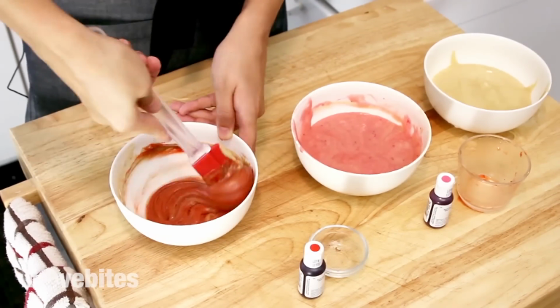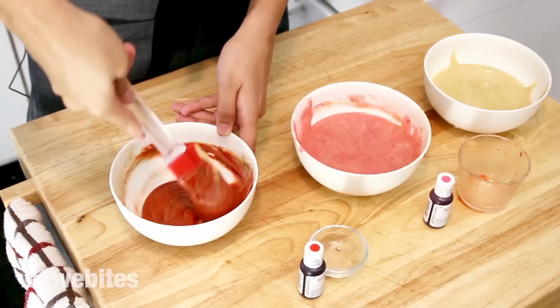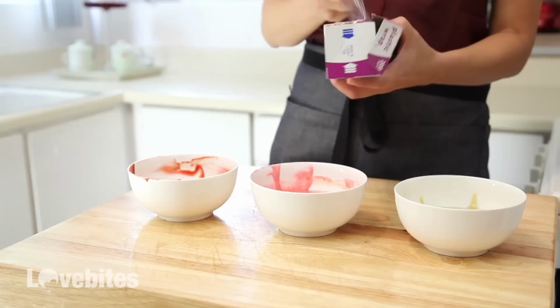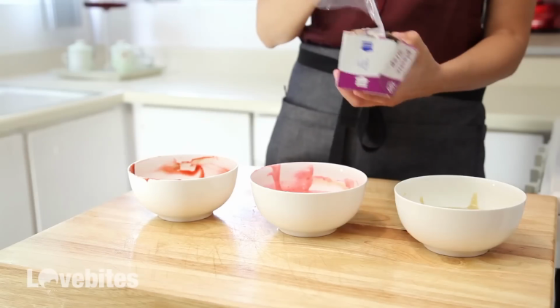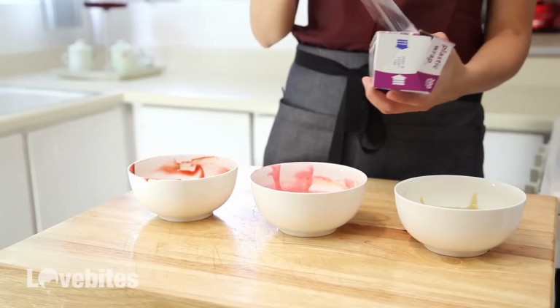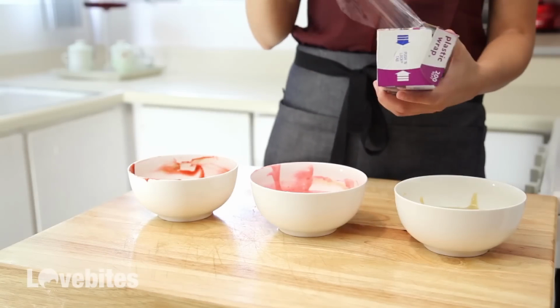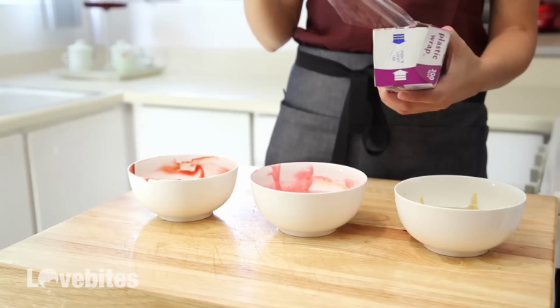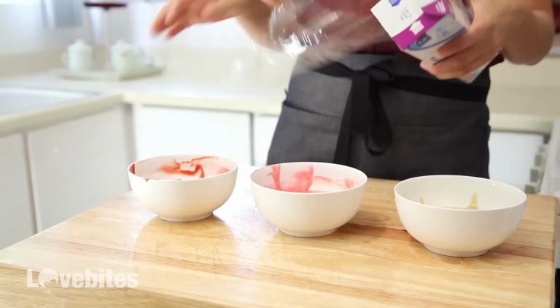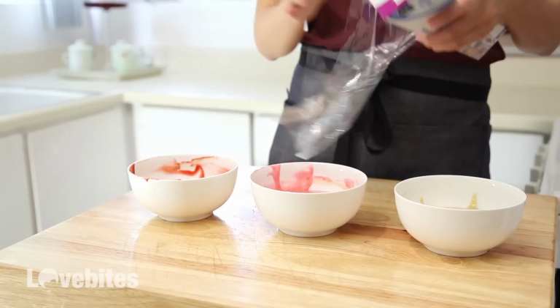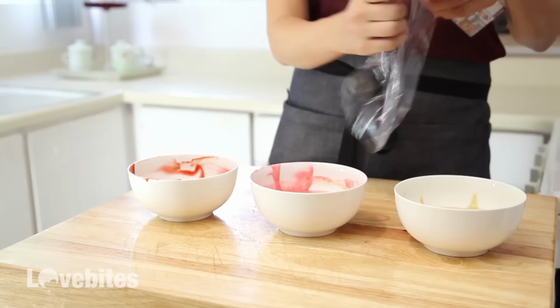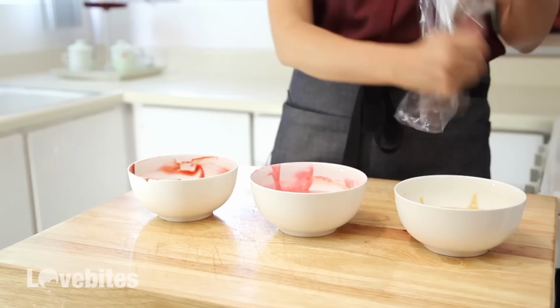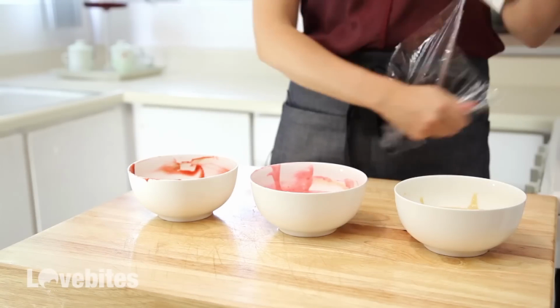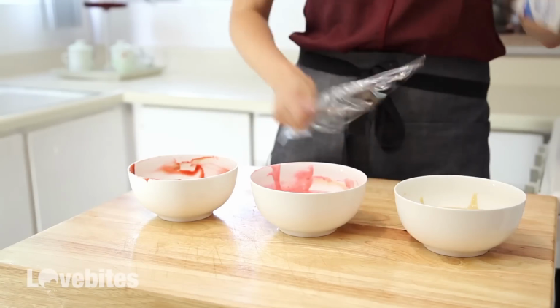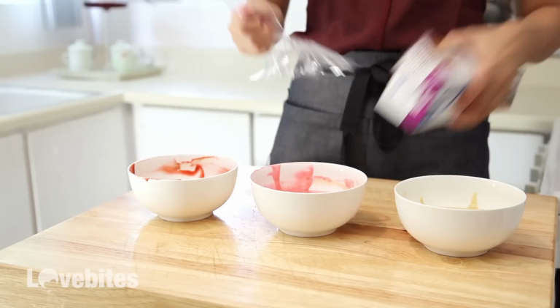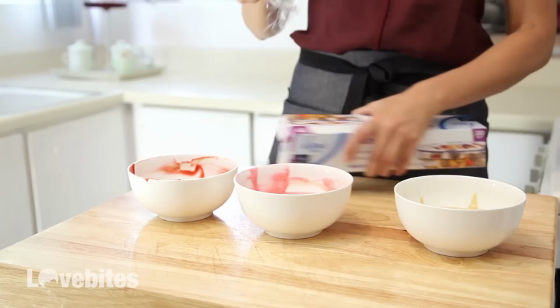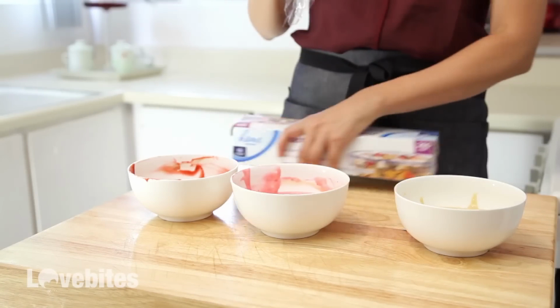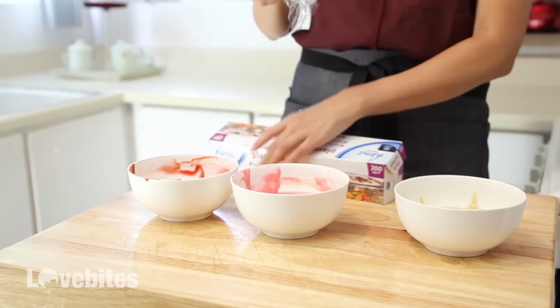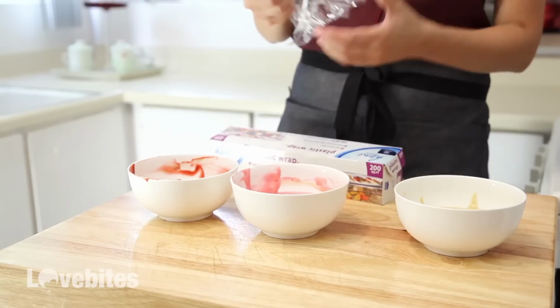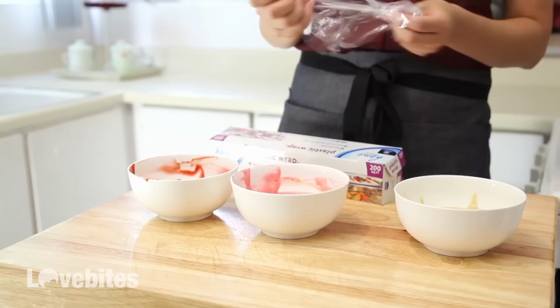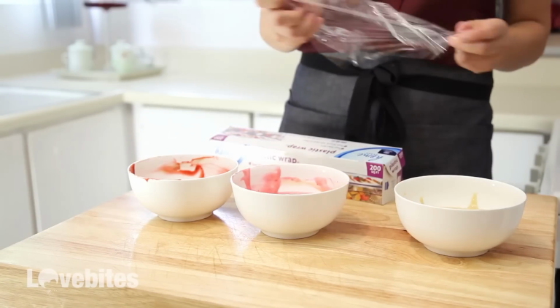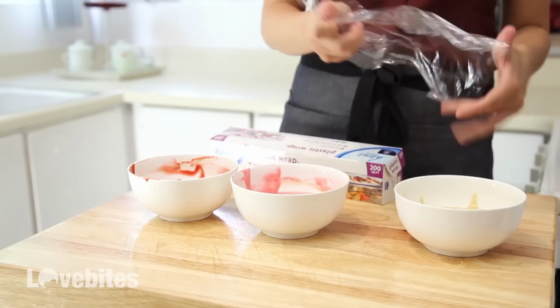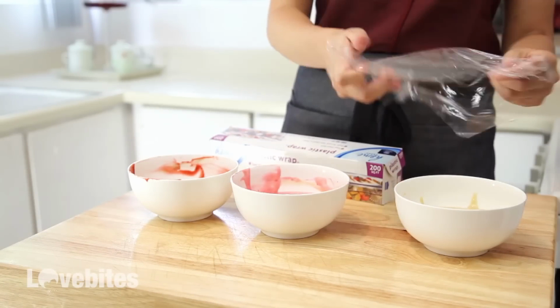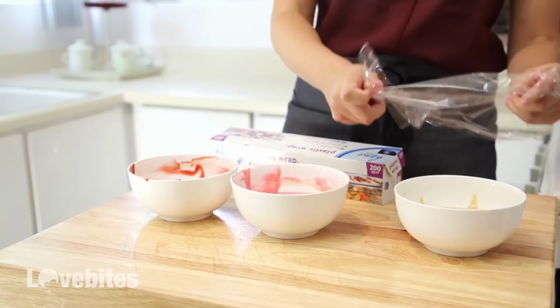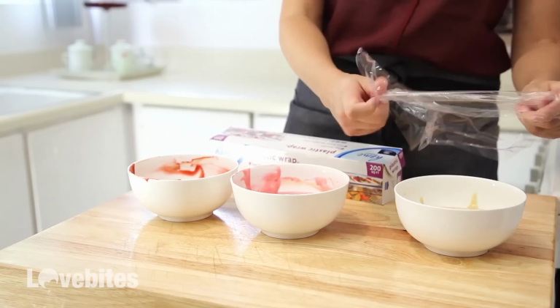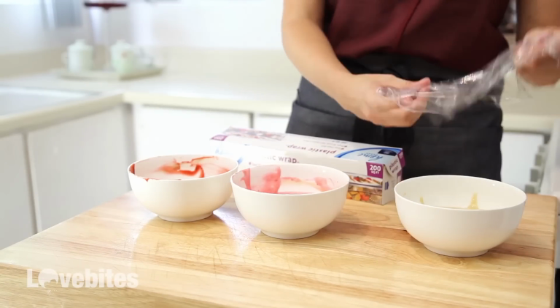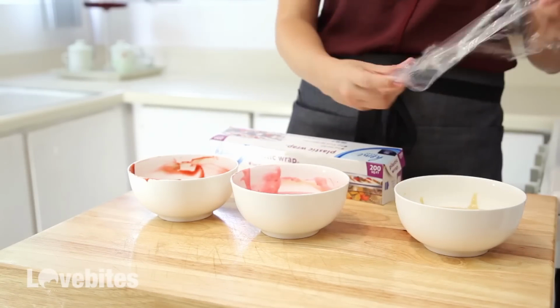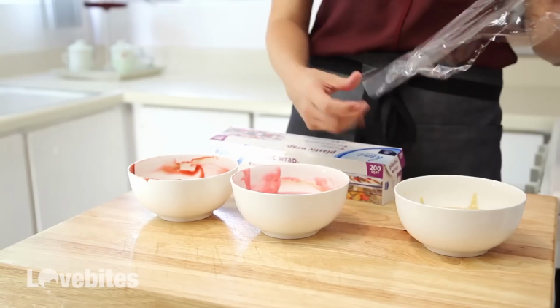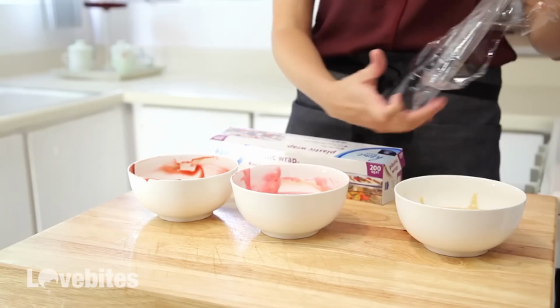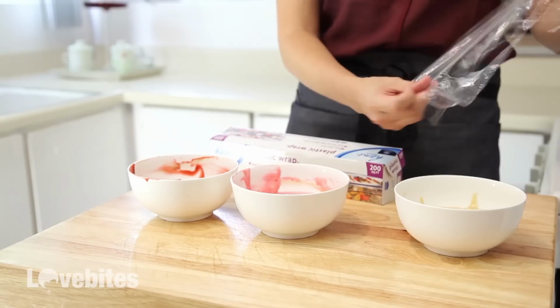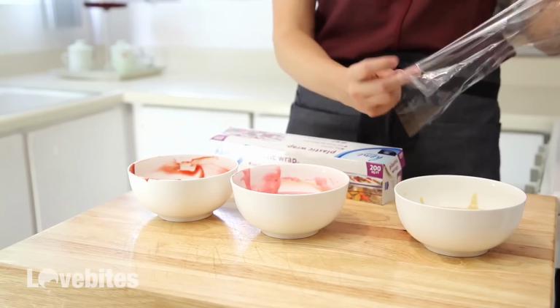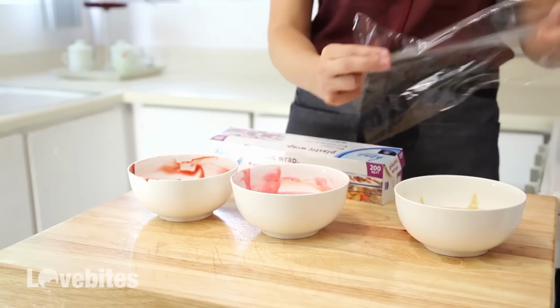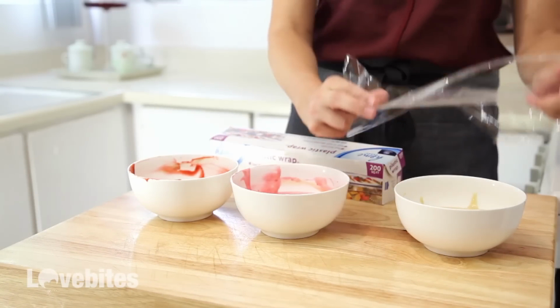One of the most important steps is you need to let your batter refrigerate for at least an hour, preferably two.